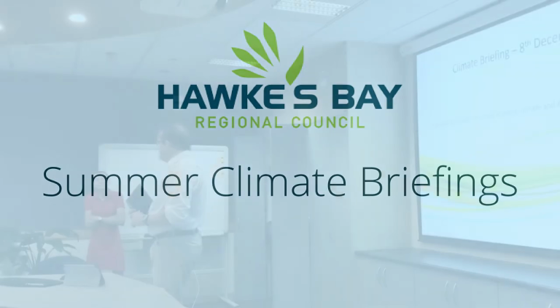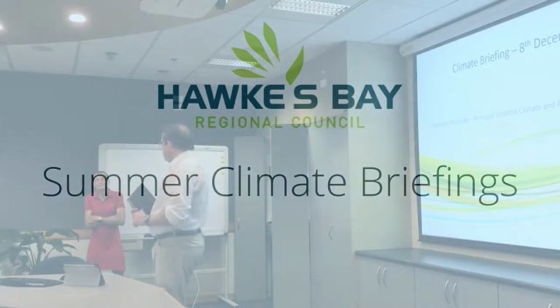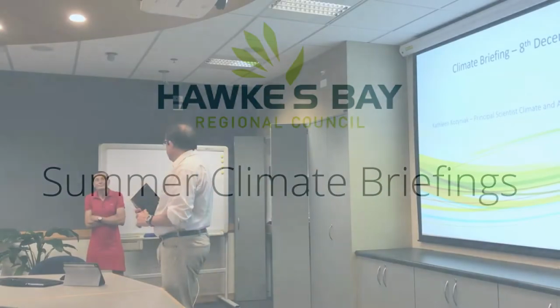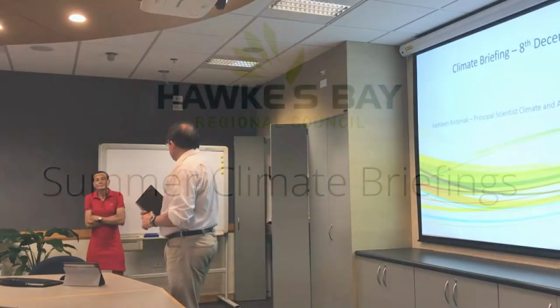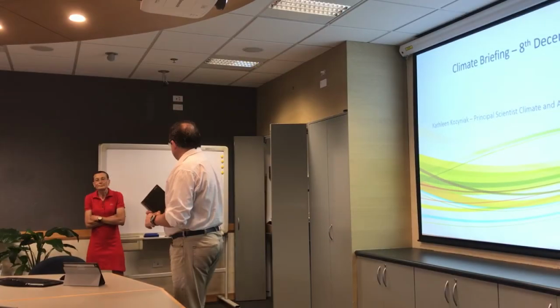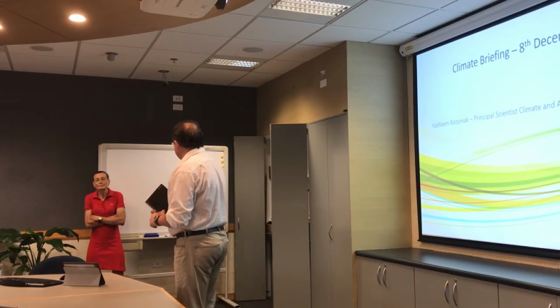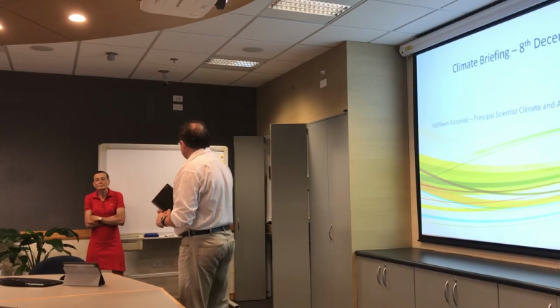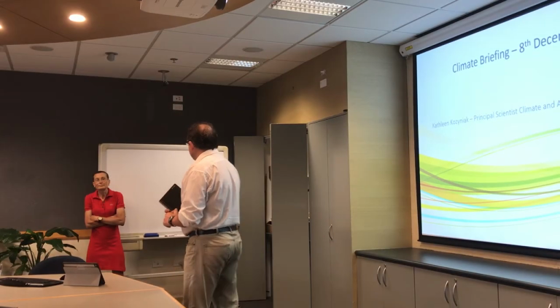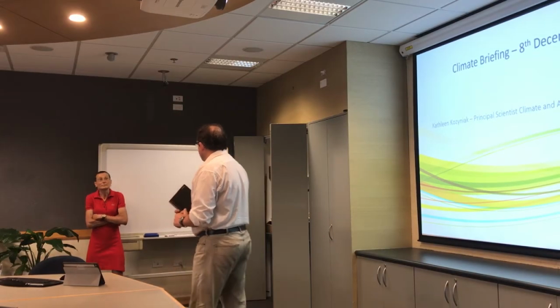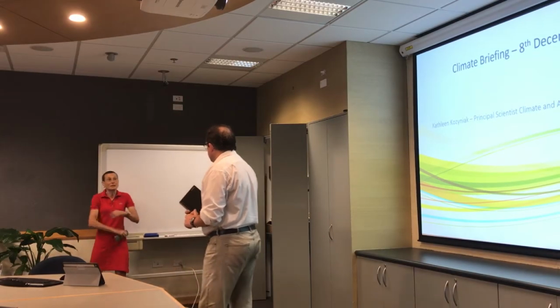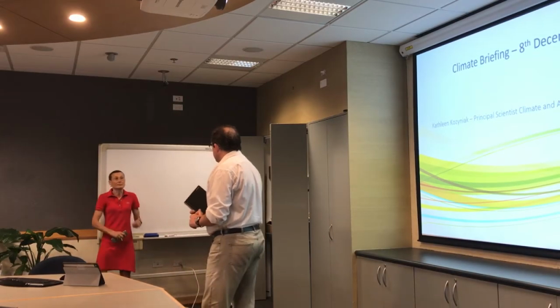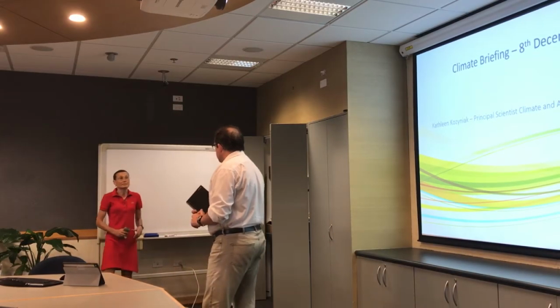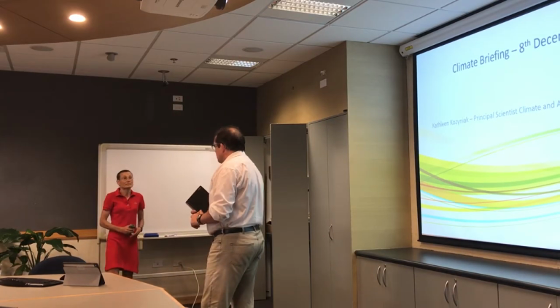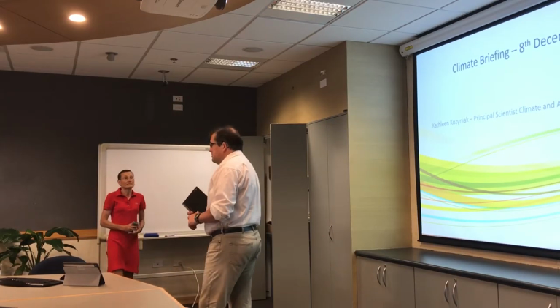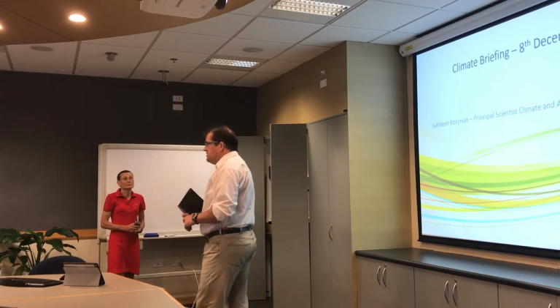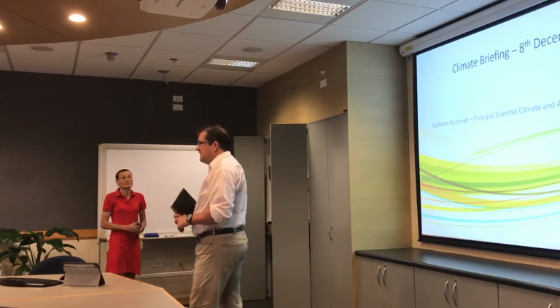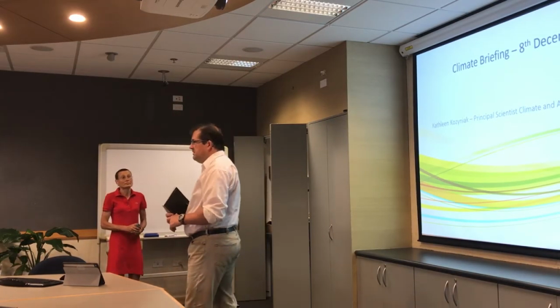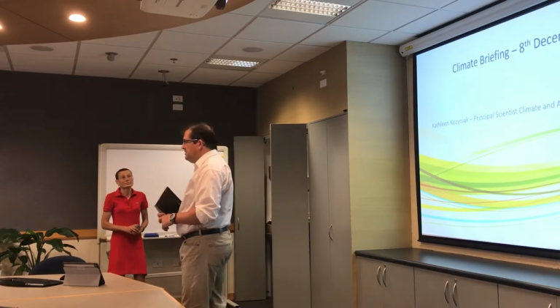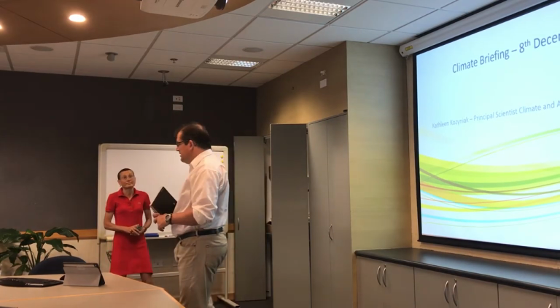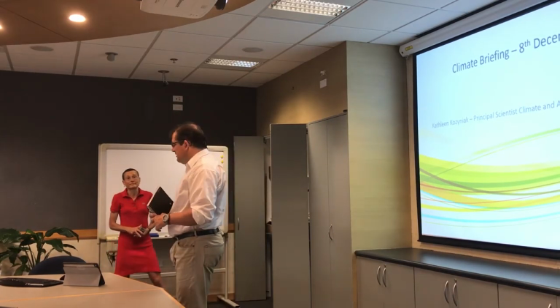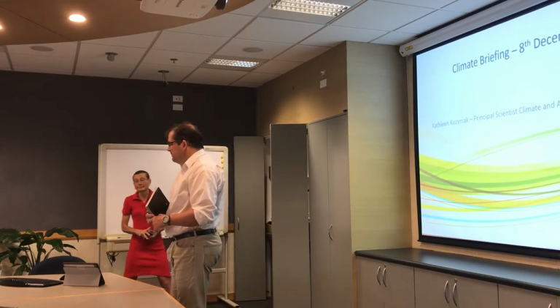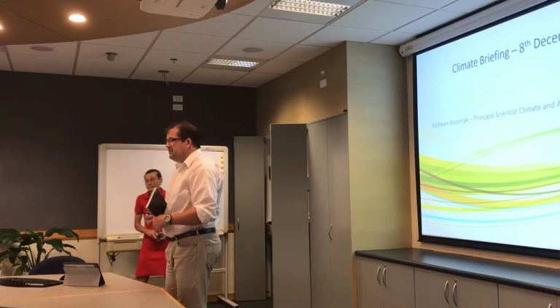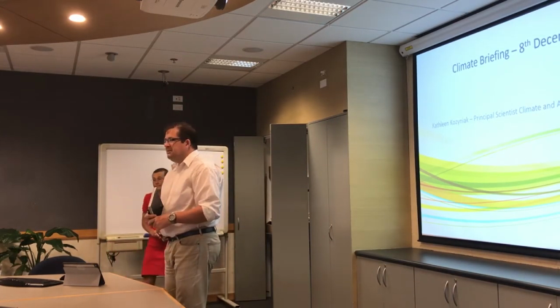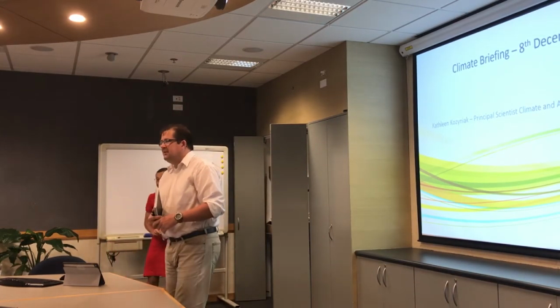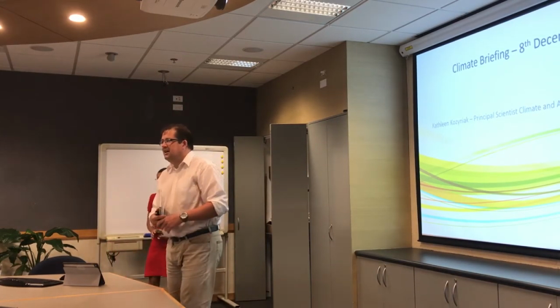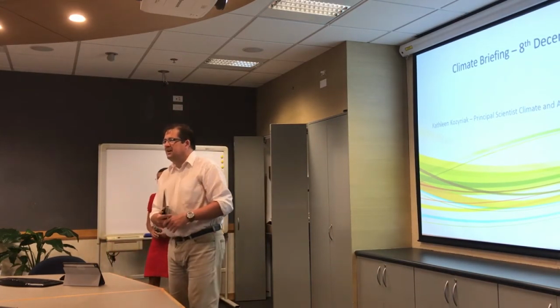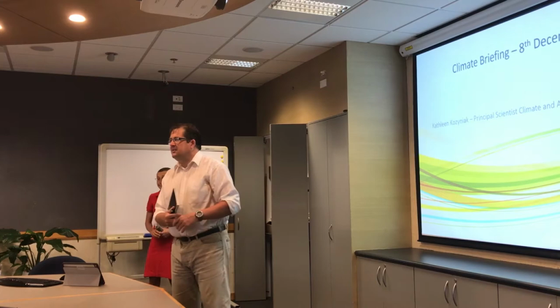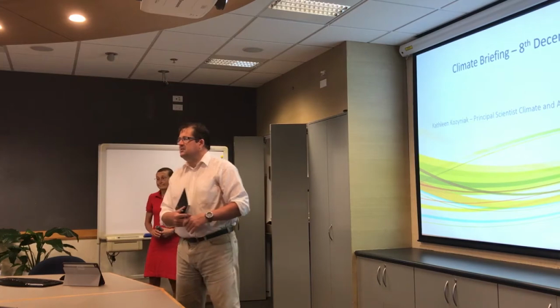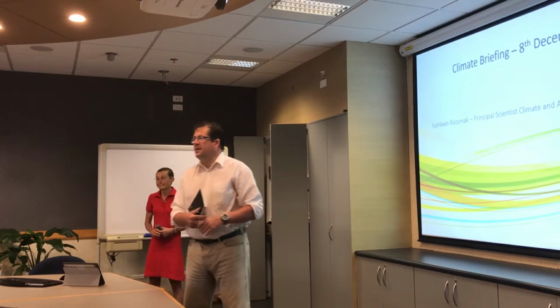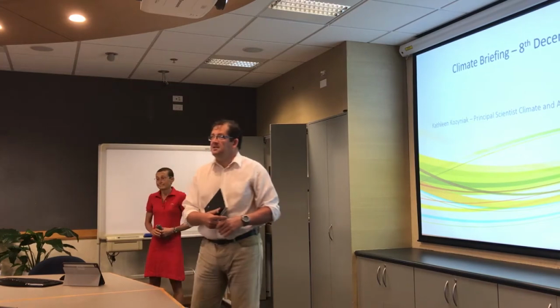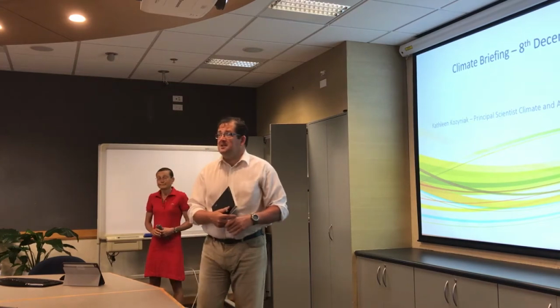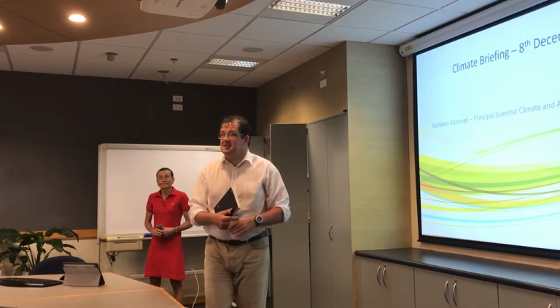Without further ado, let's kick into it. I'll introduce Kathleen, who's our climate and air scientist.